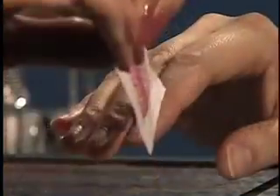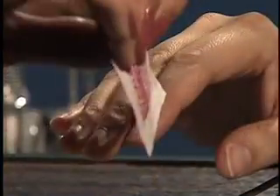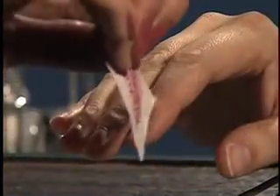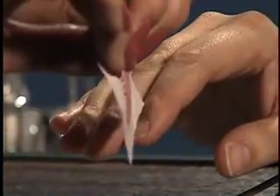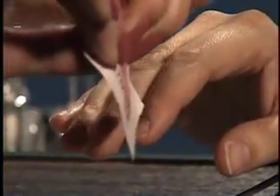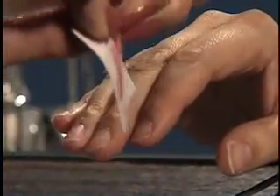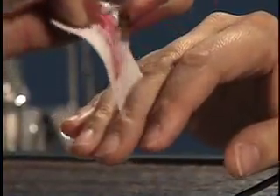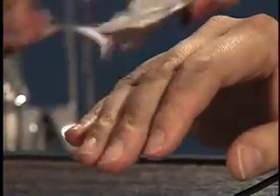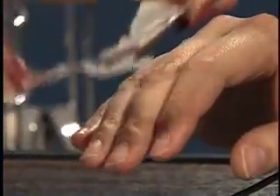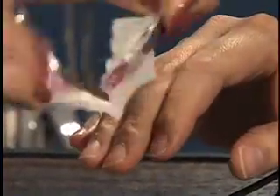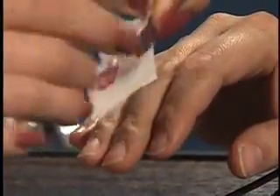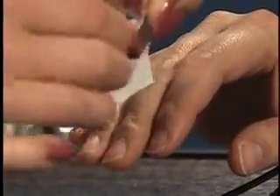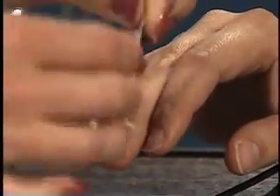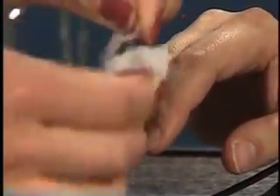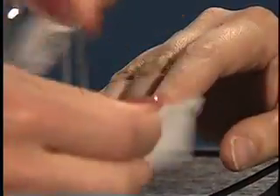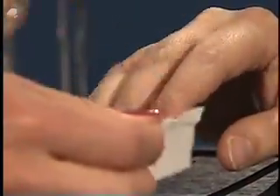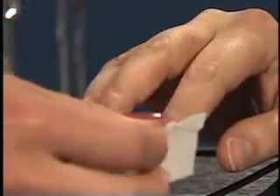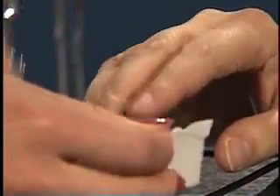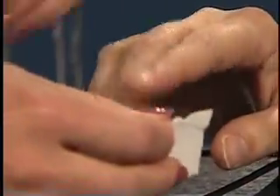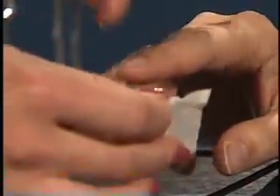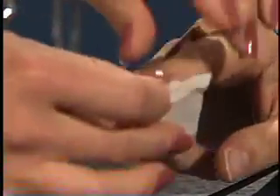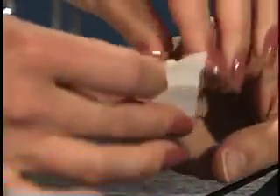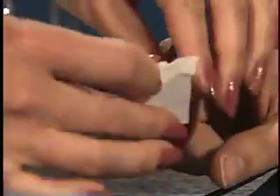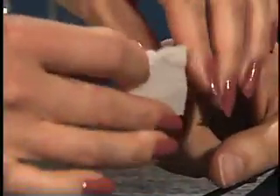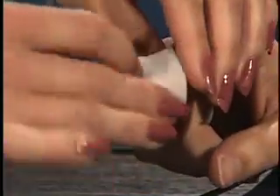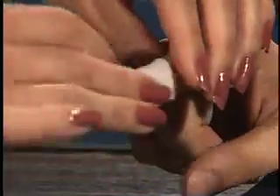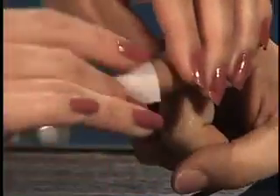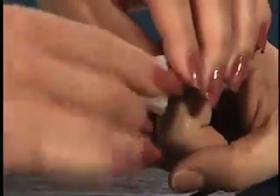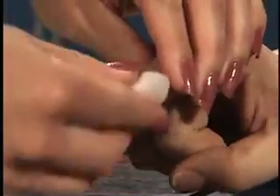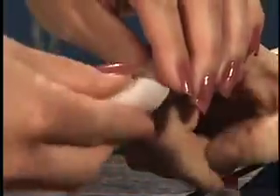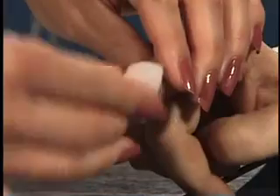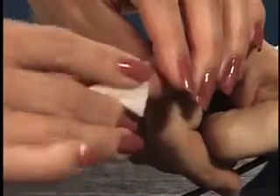Cleanse and dry the selected location and remove nail polish or artificial nails if present.